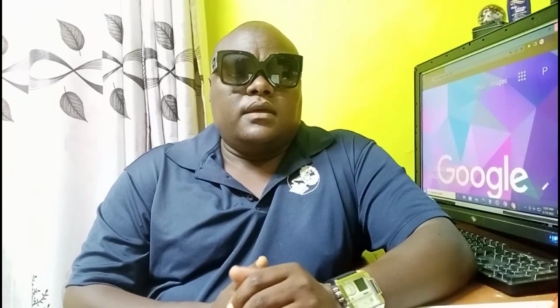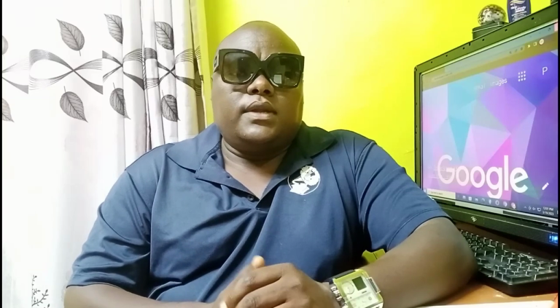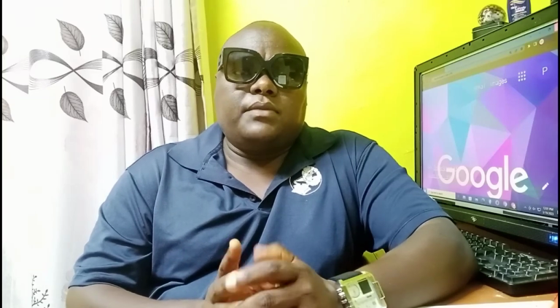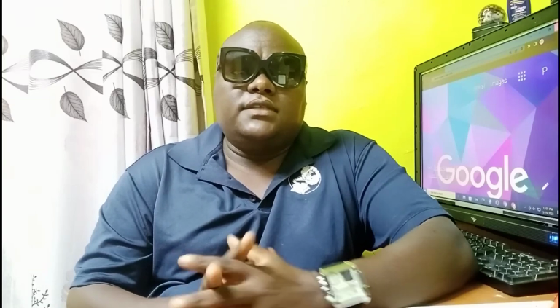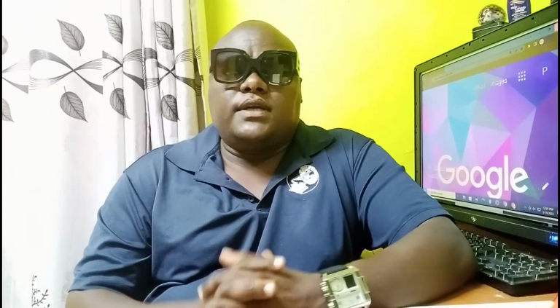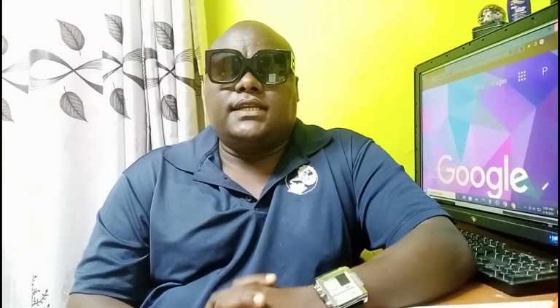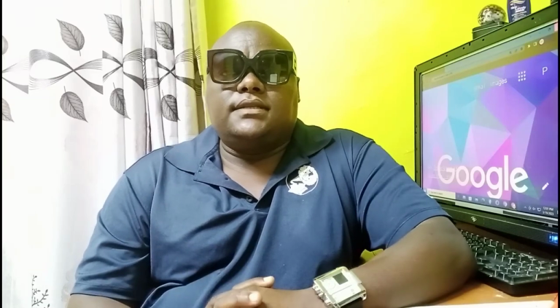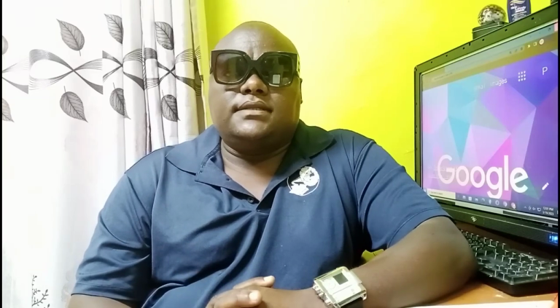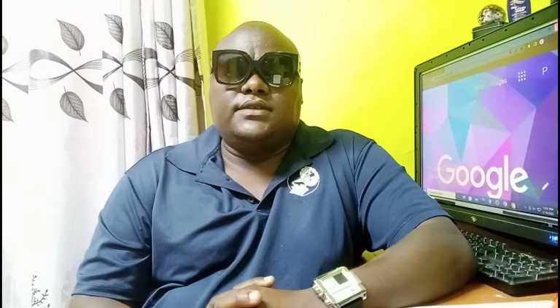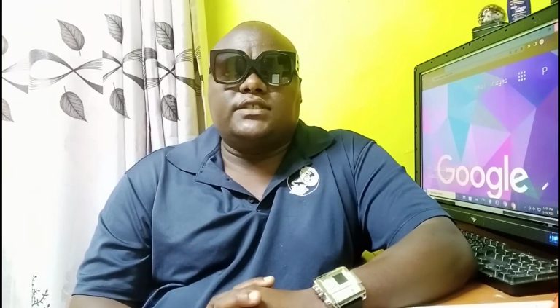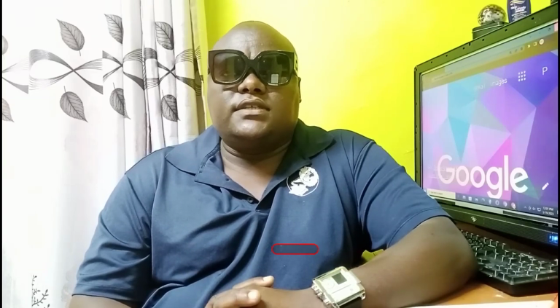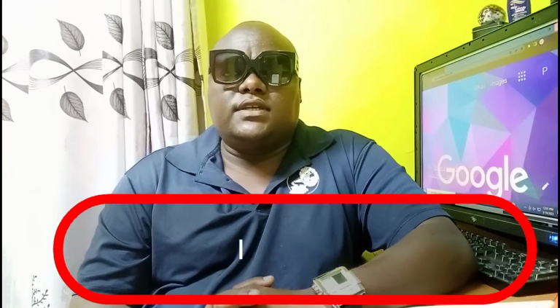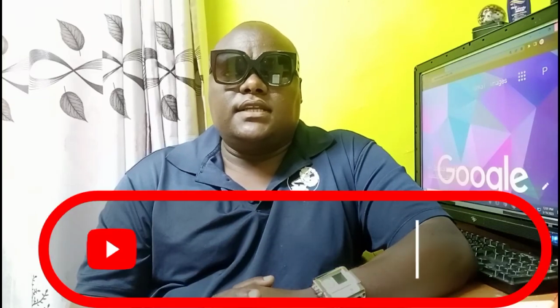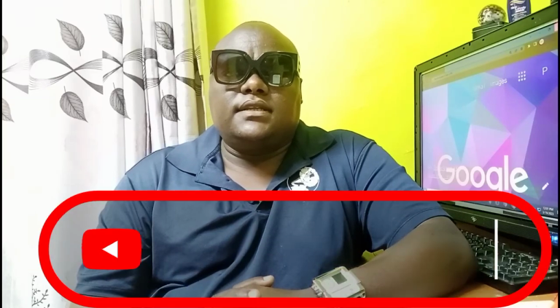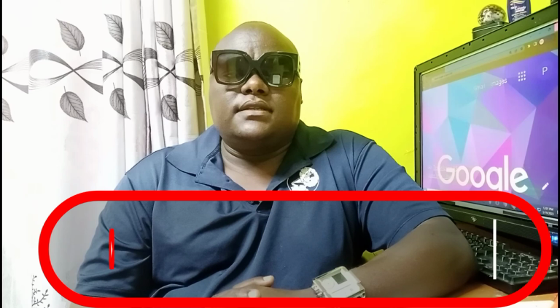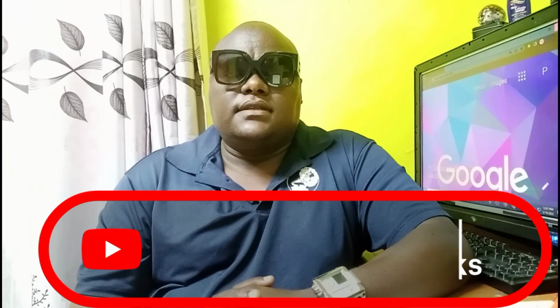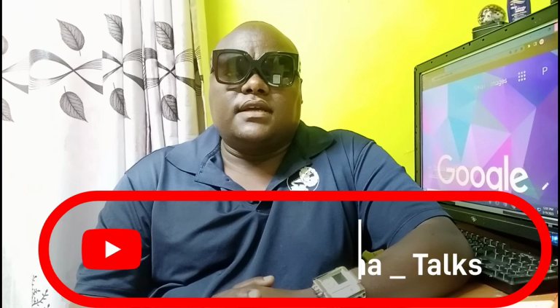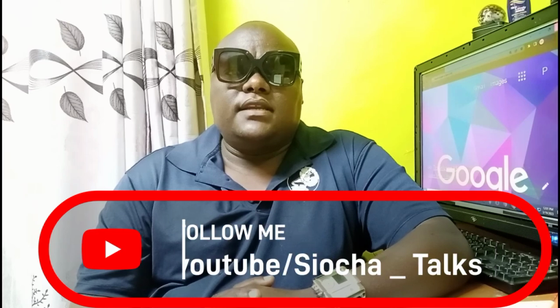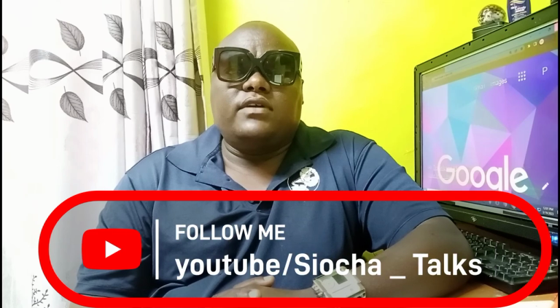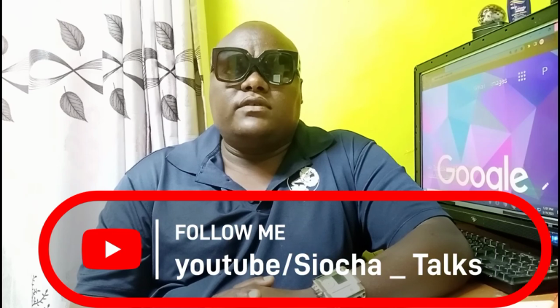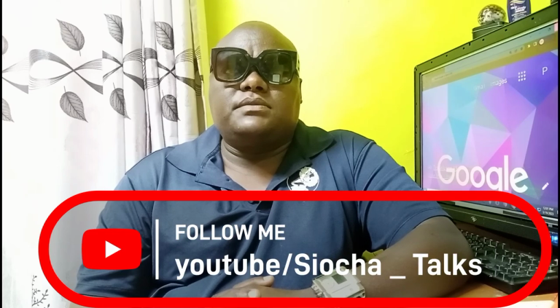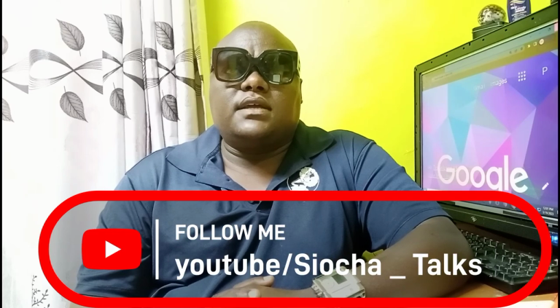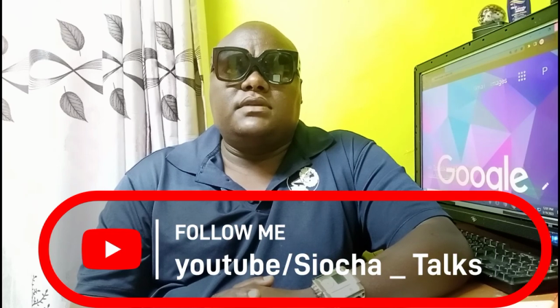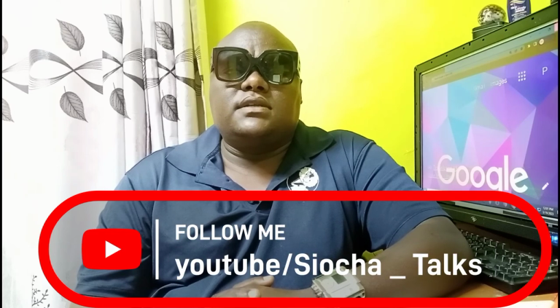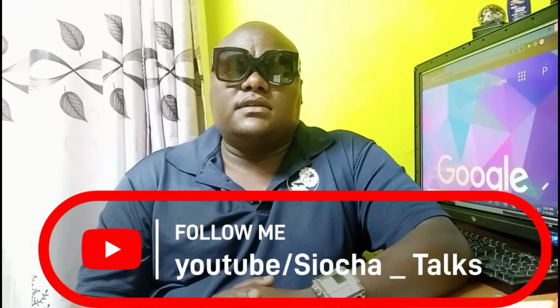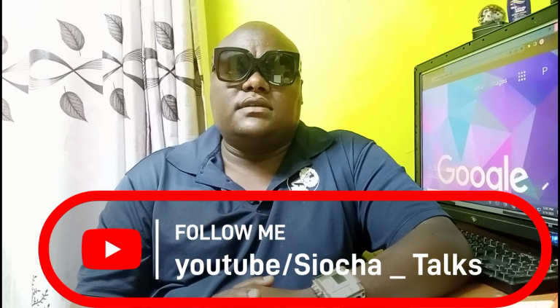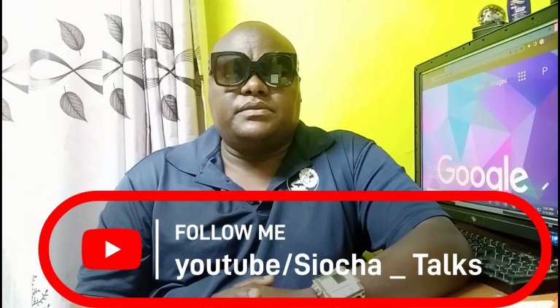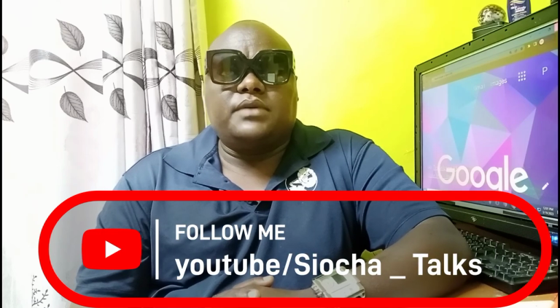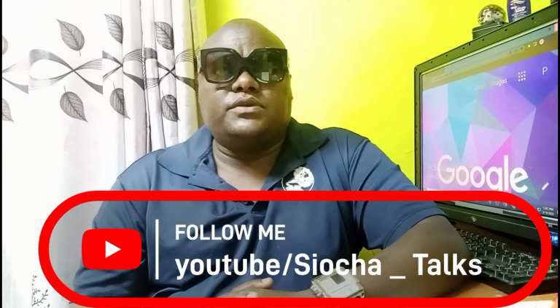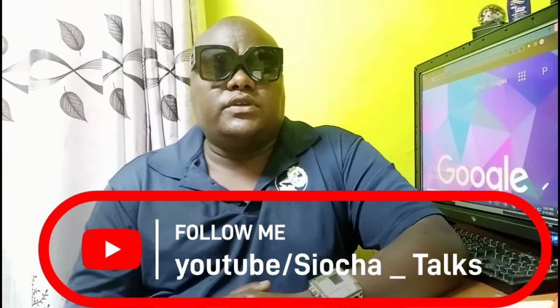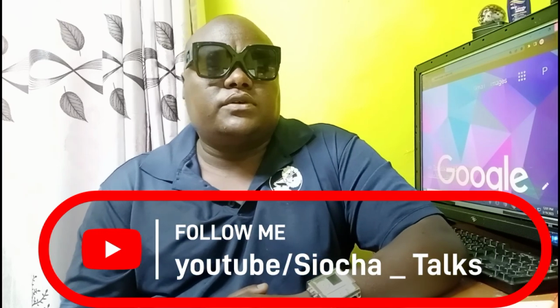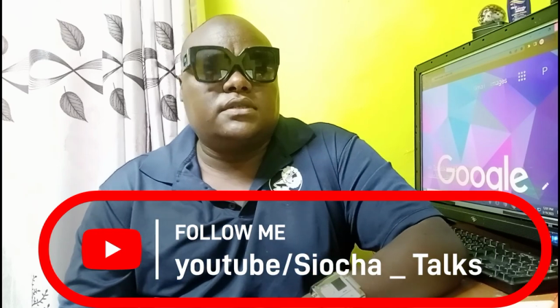Welcome guys to our channel. FutureTalks is your channel. Kindly, if you have not subscribed, subscribe to FutureTalks.